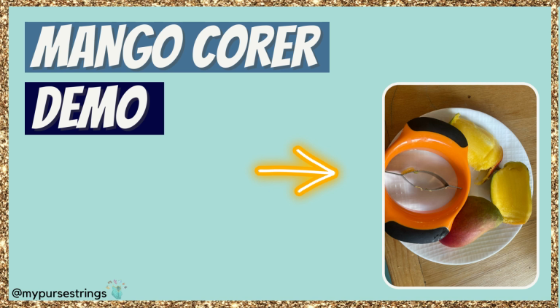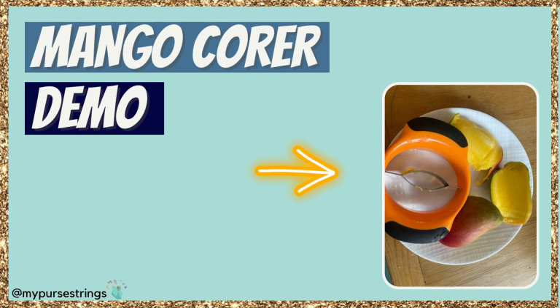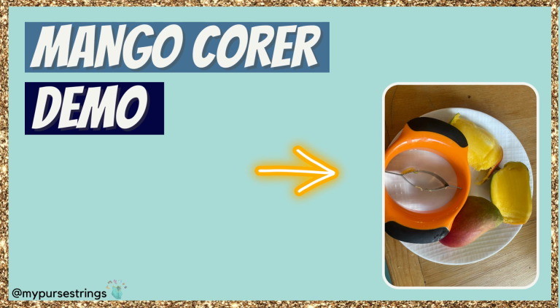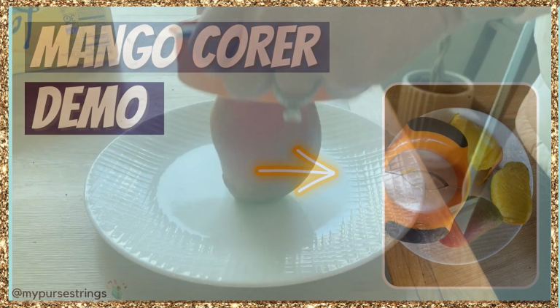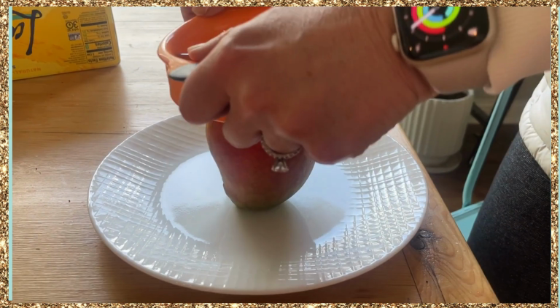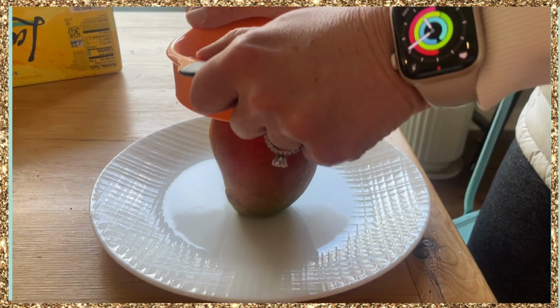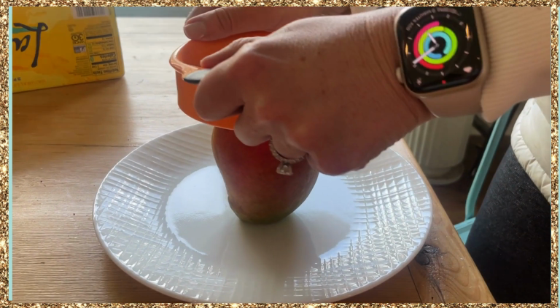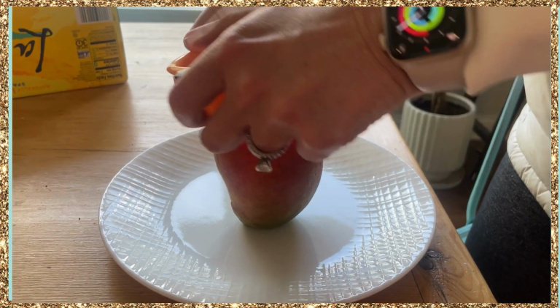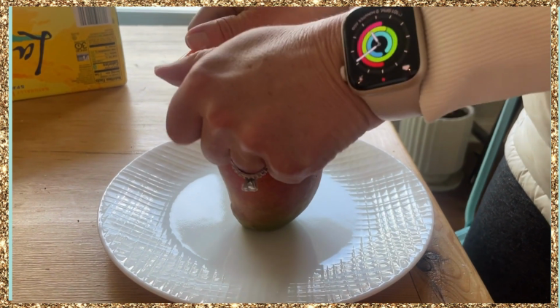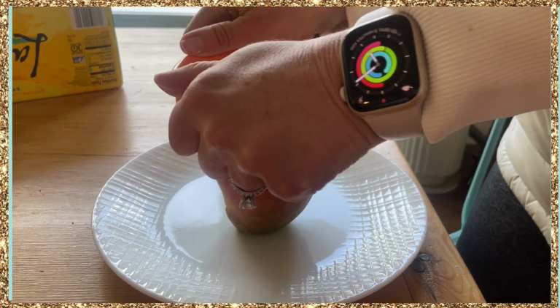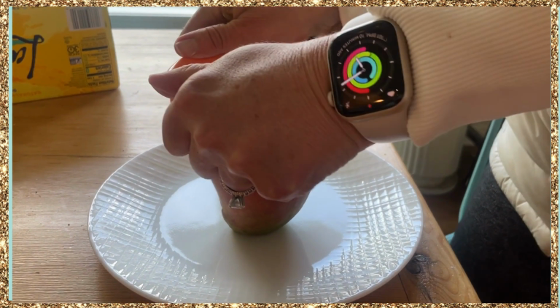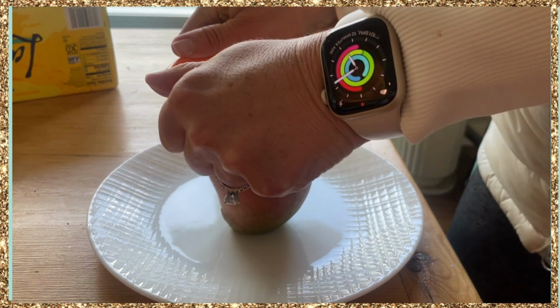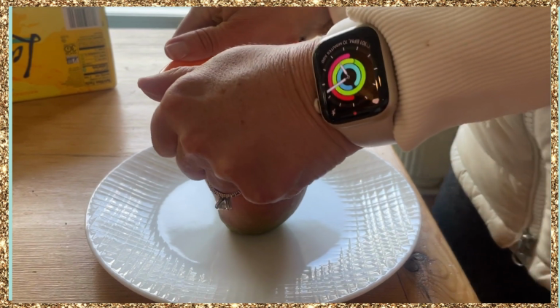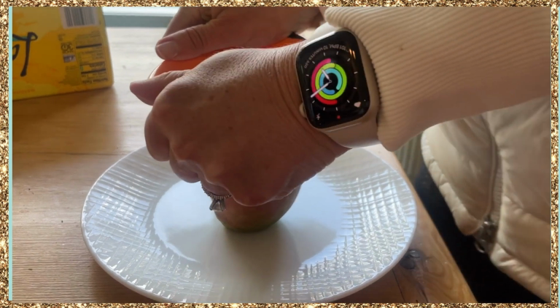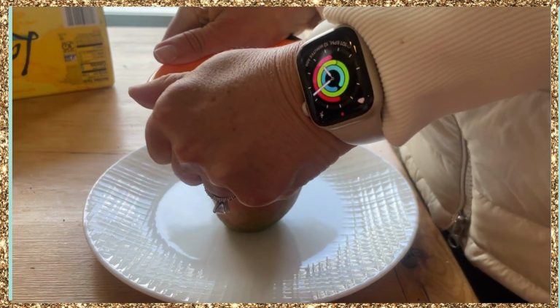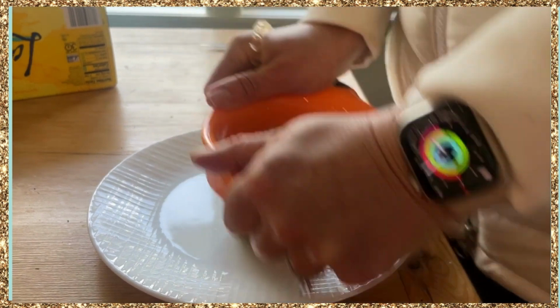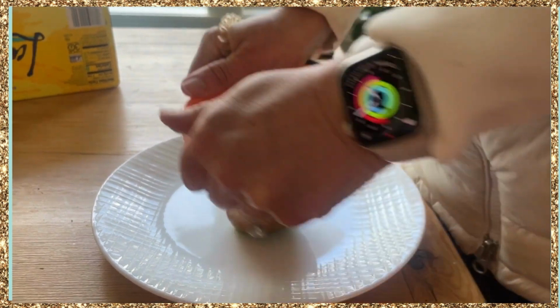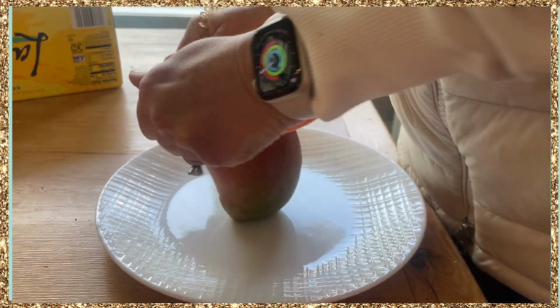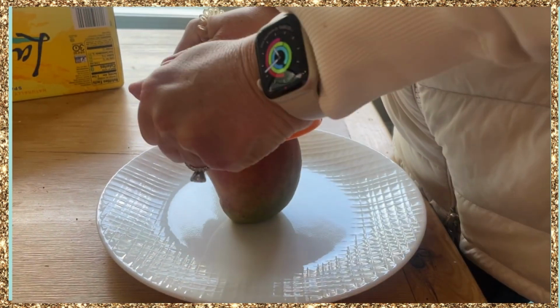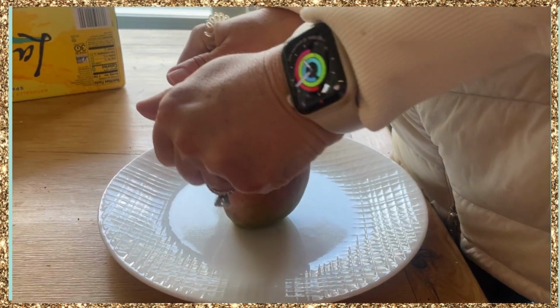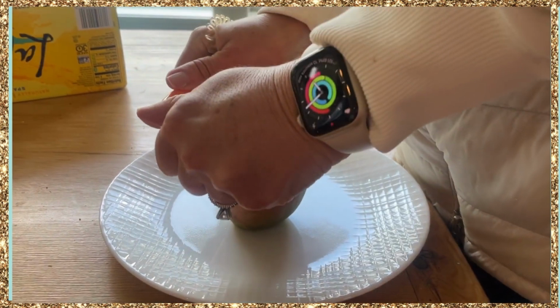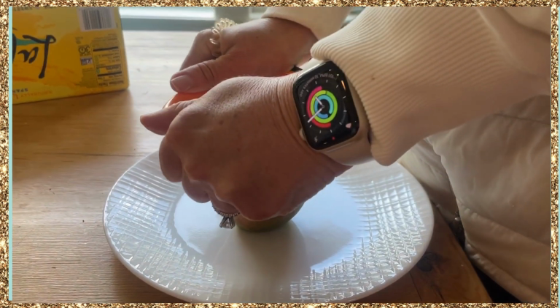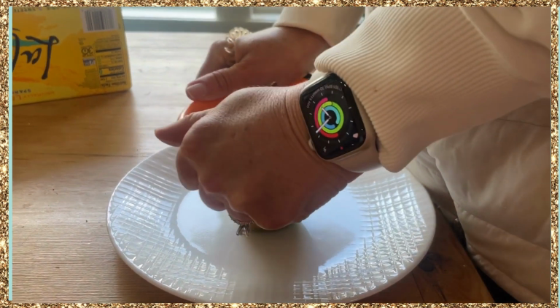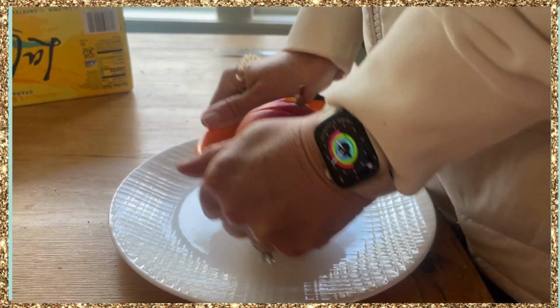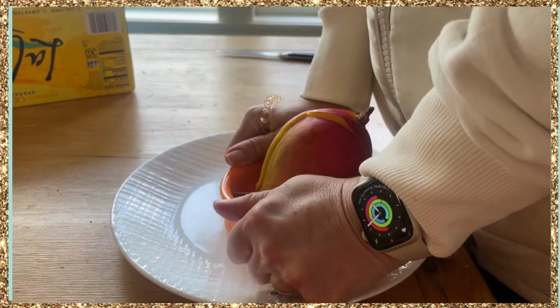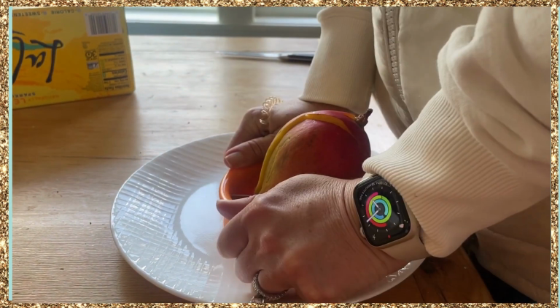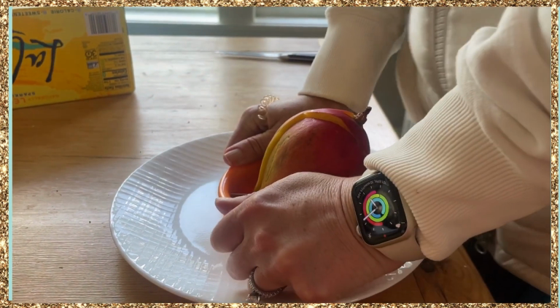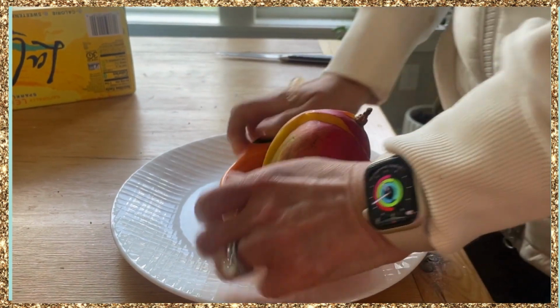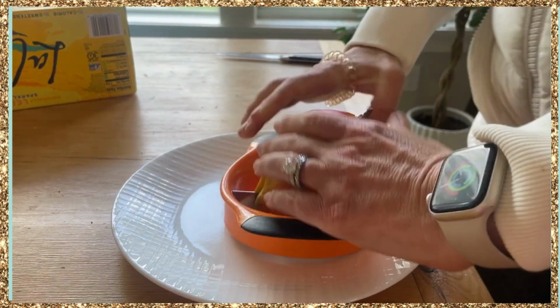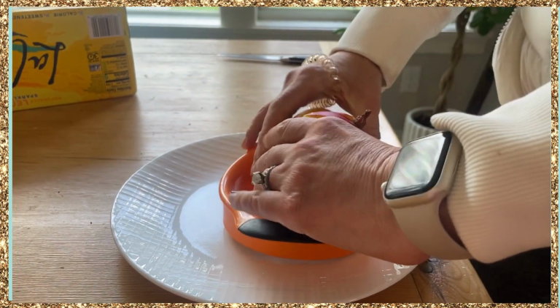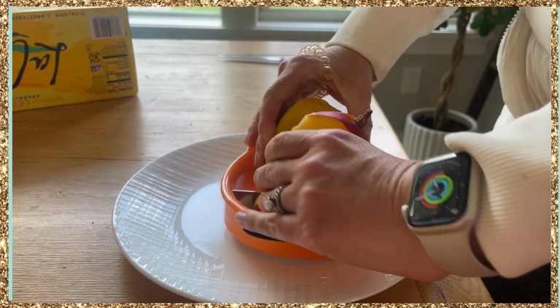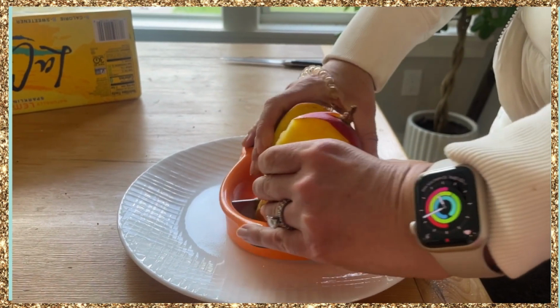I've had this mango corer for years. I throw it in the top rack of my dishwasher. I like that it has the silicone grips, the black part.